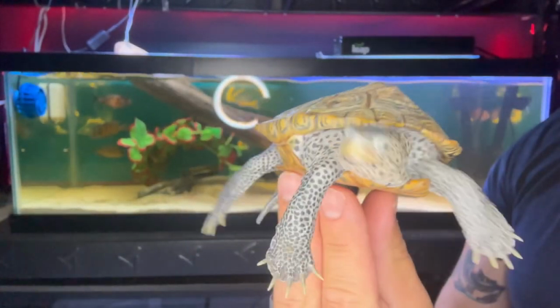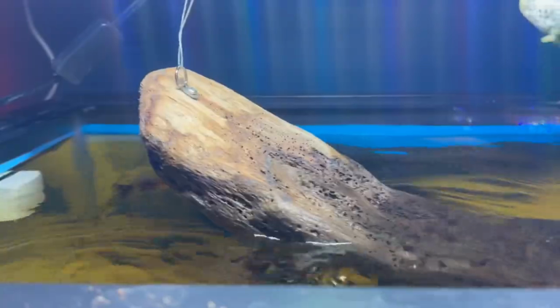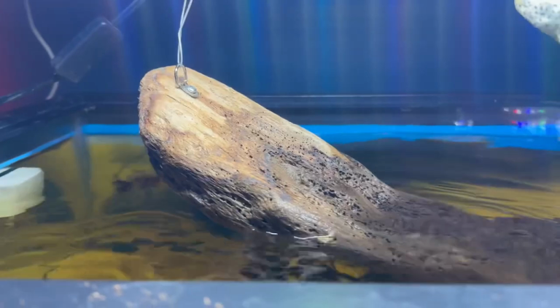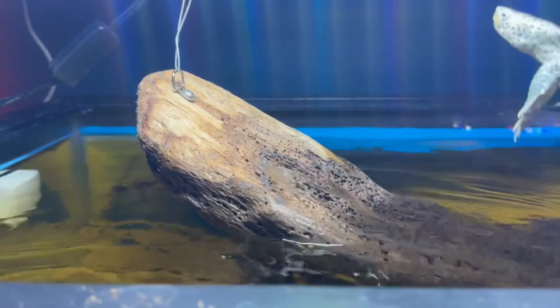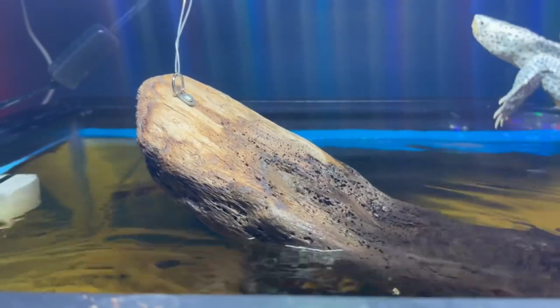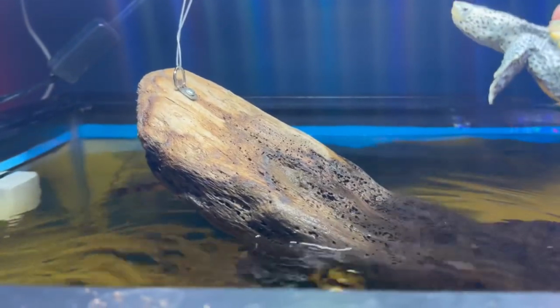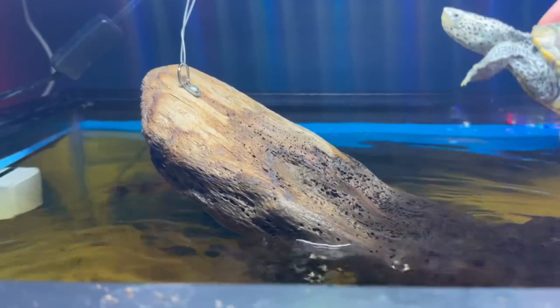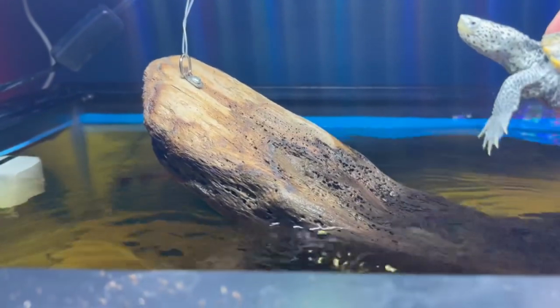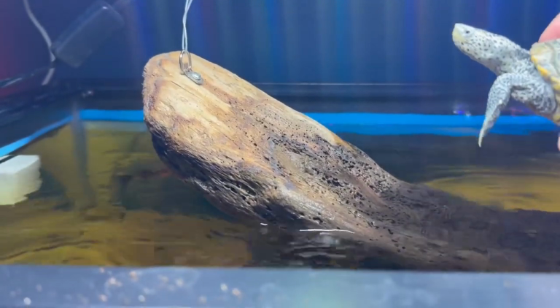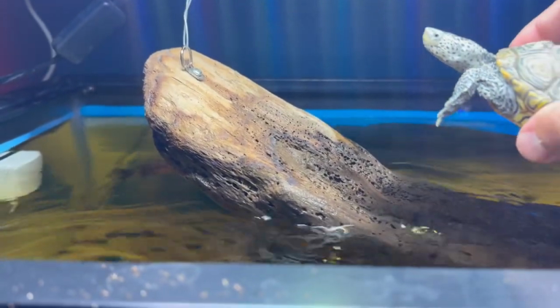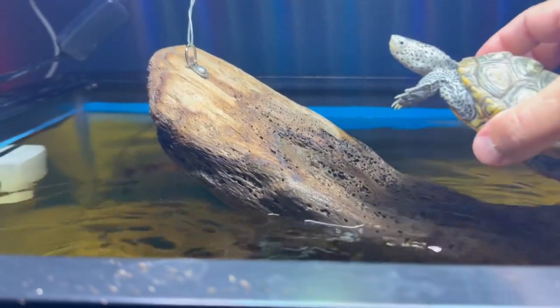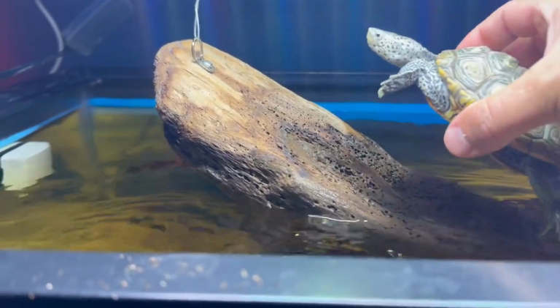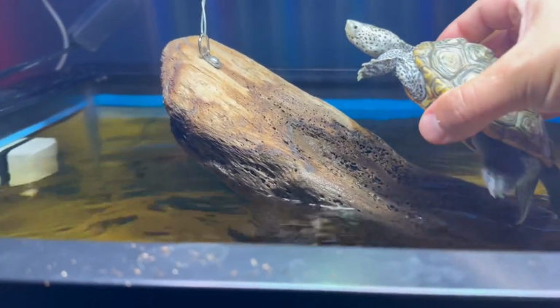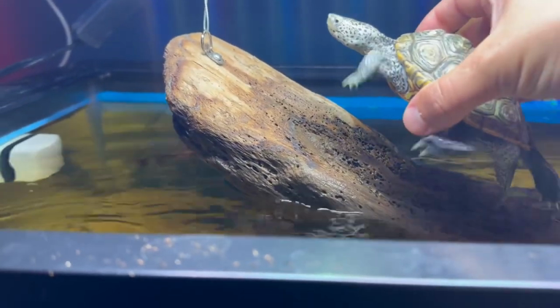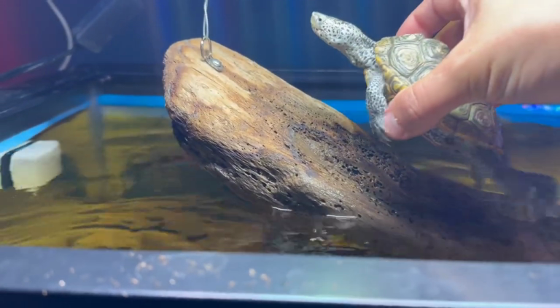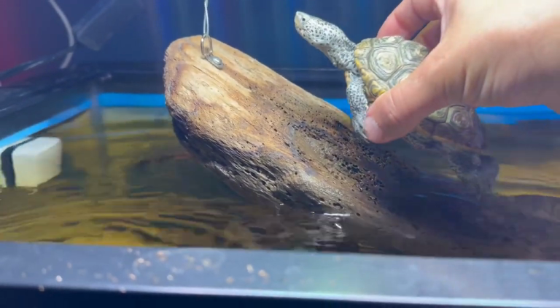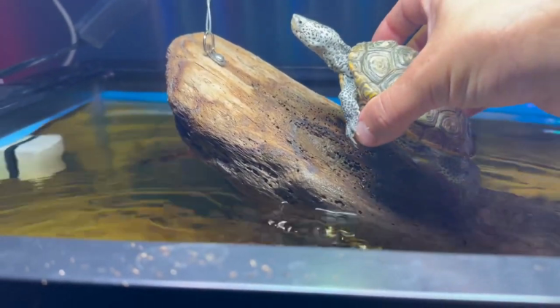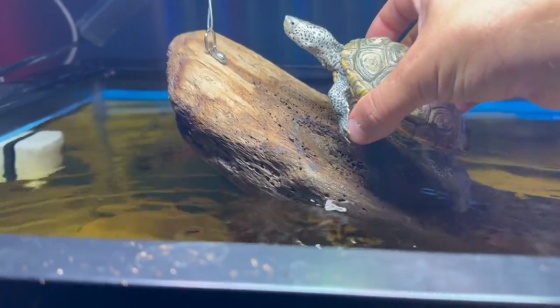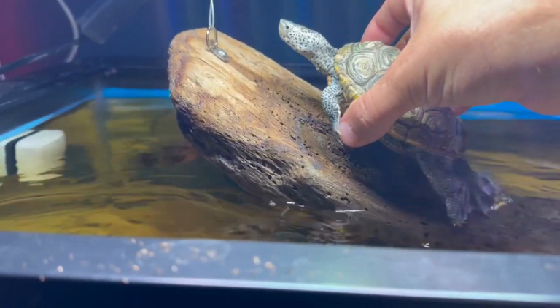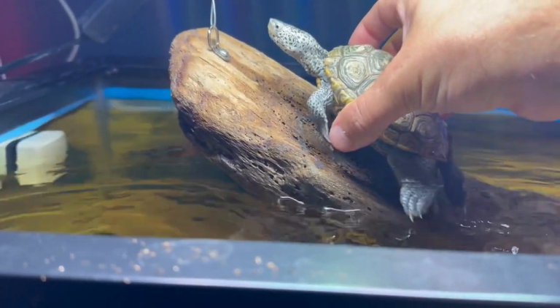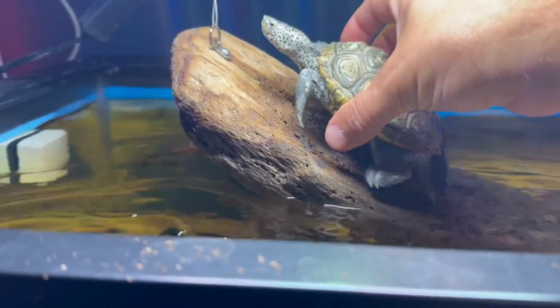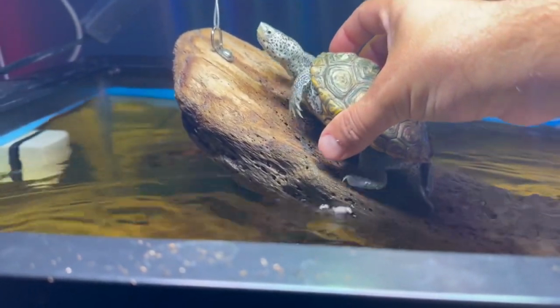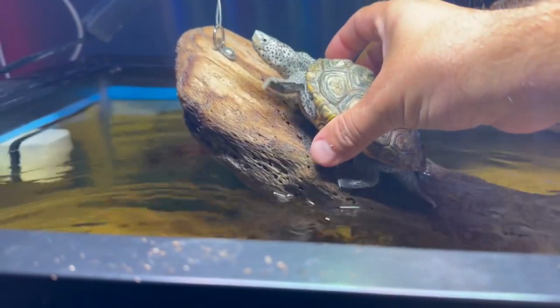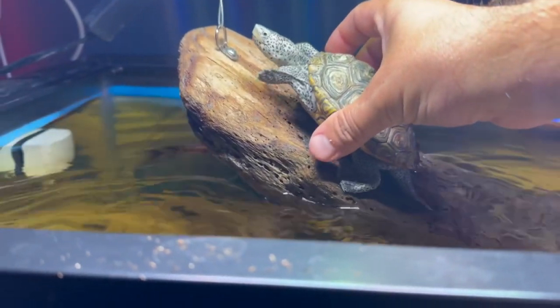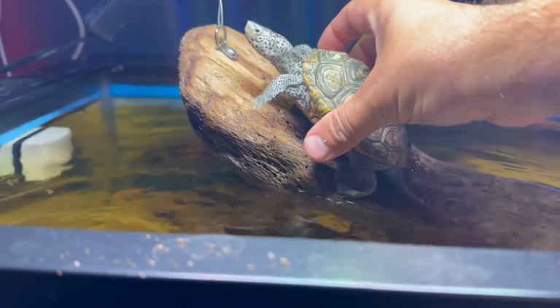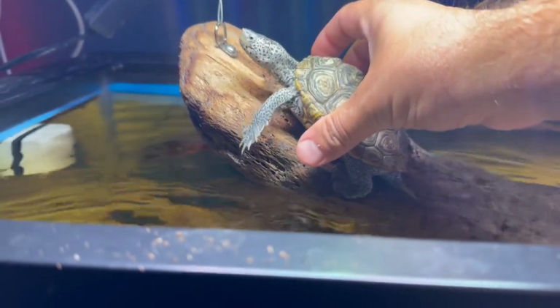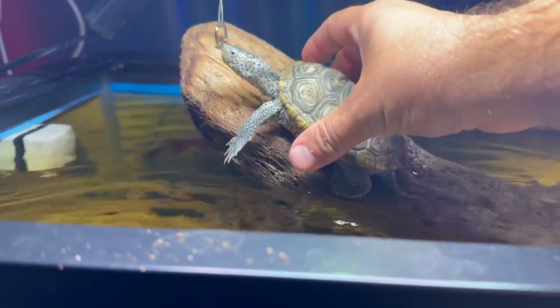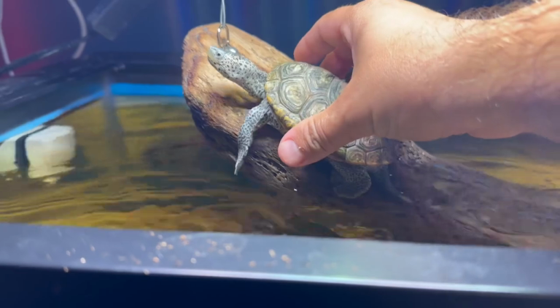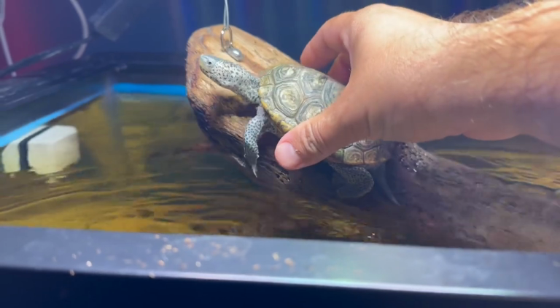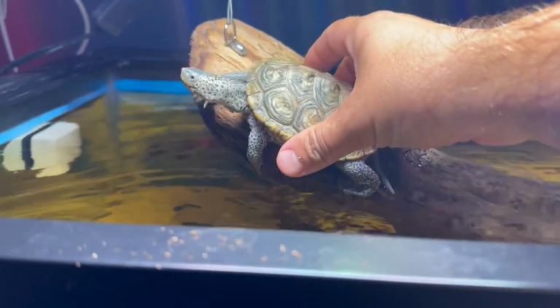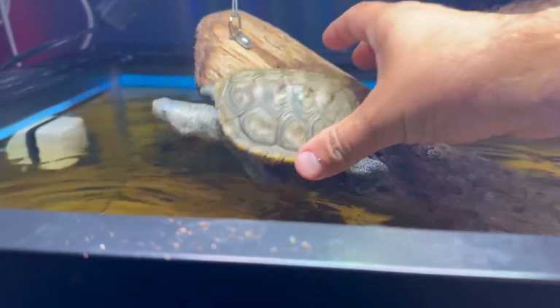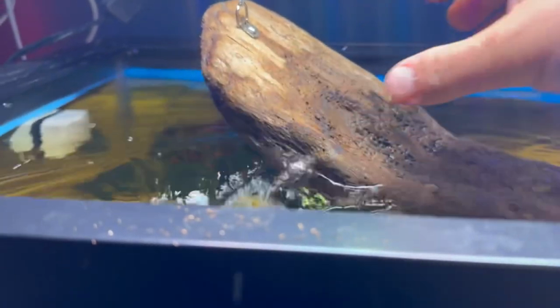This is his current basking spot. It's just temporary — I'm going to give him a much bigger one. But he still climbs out and basks.